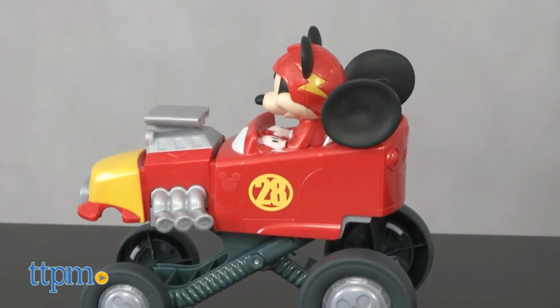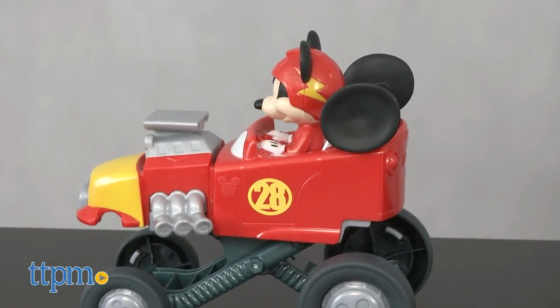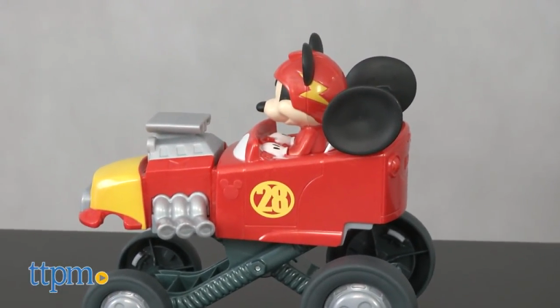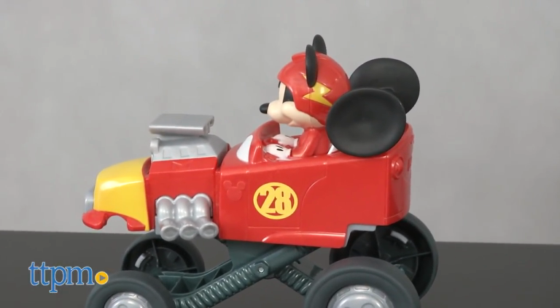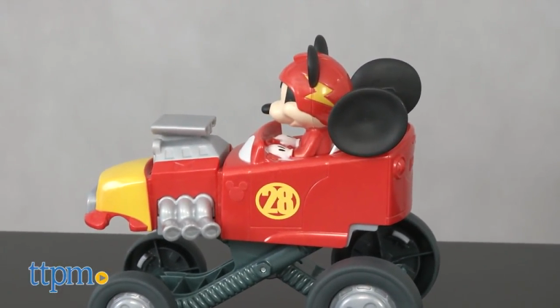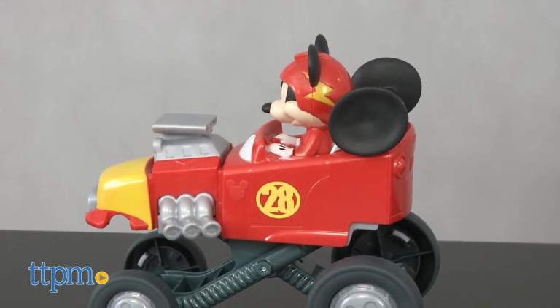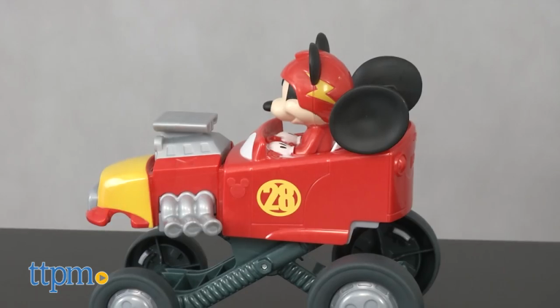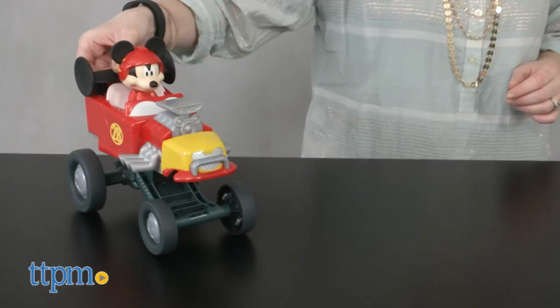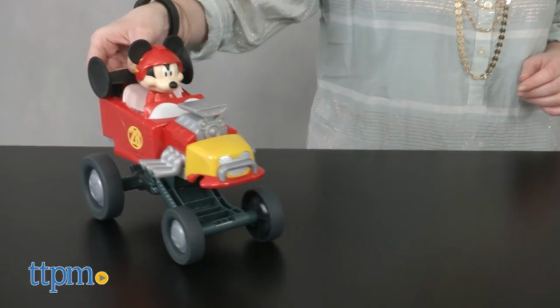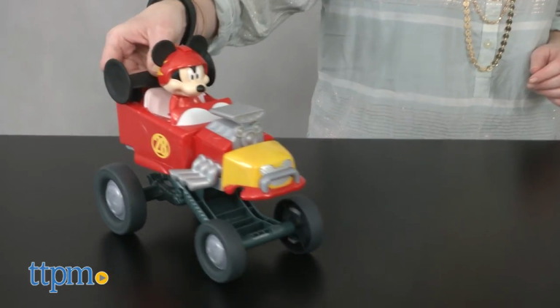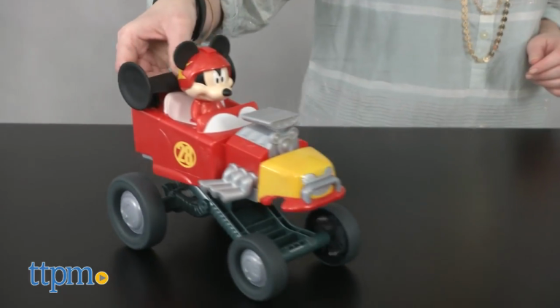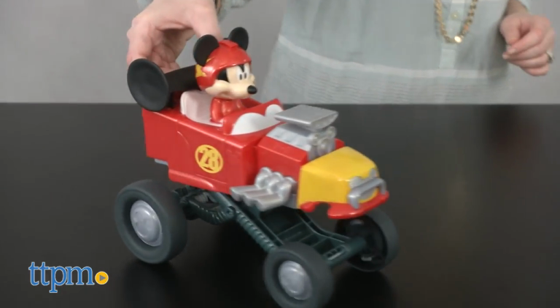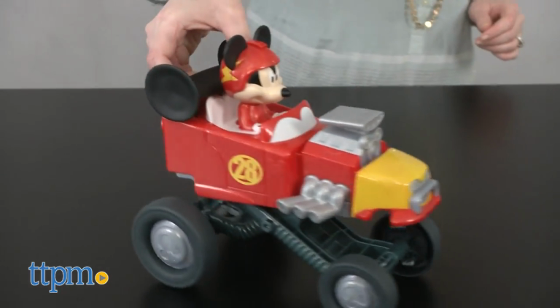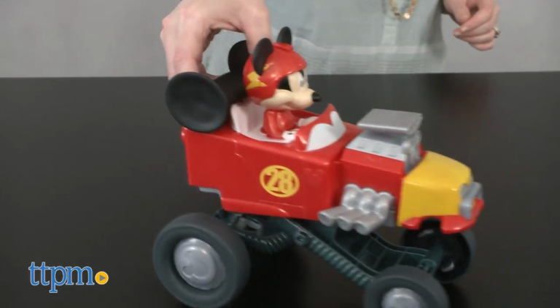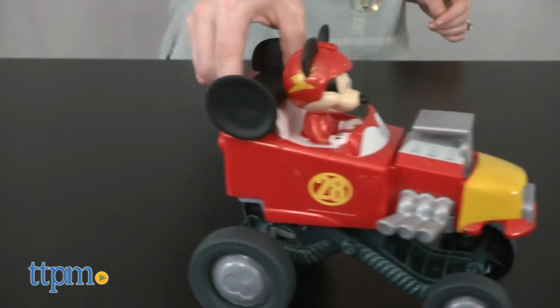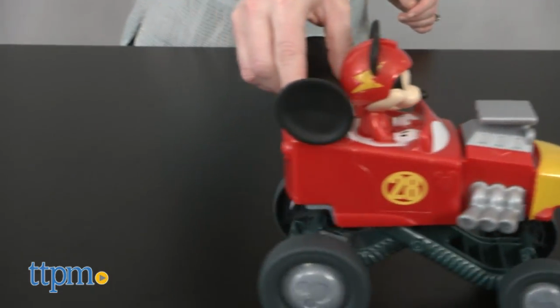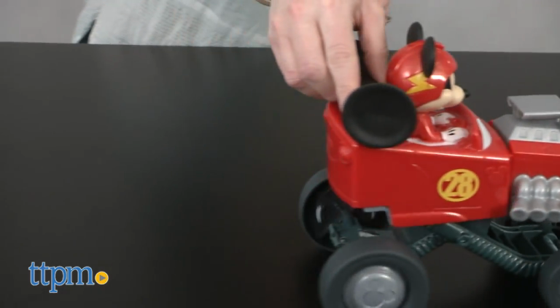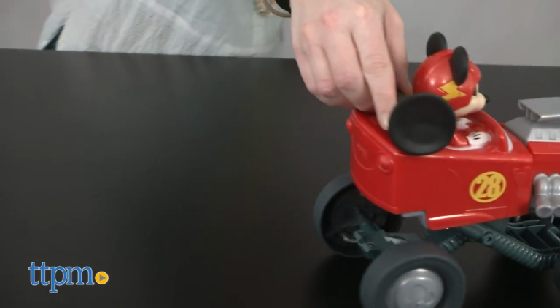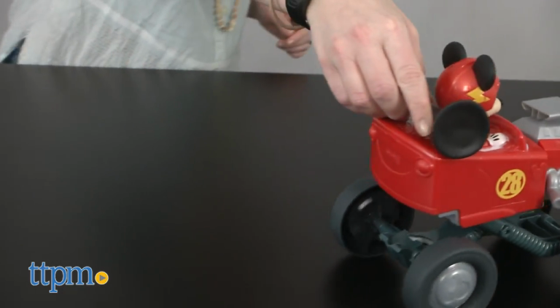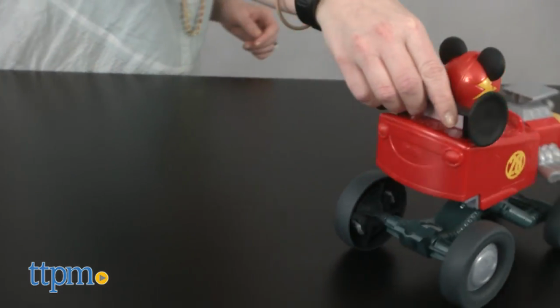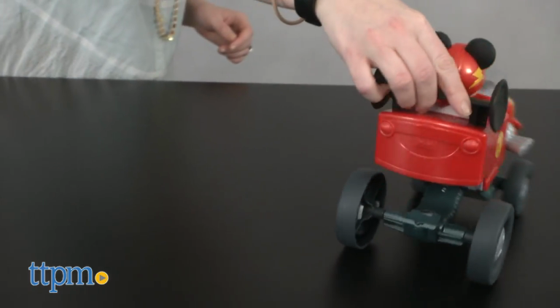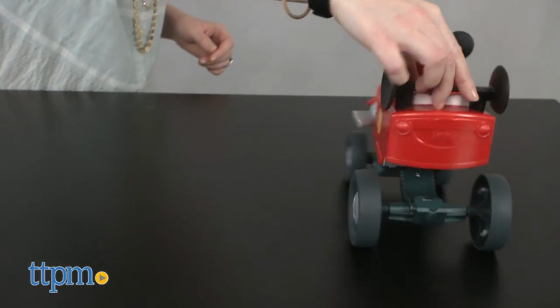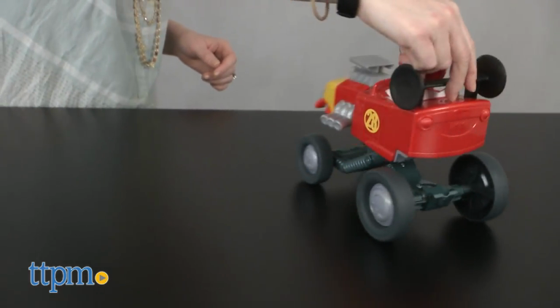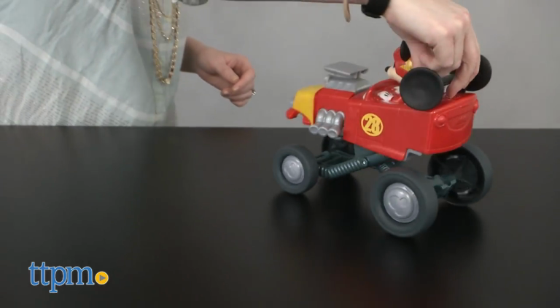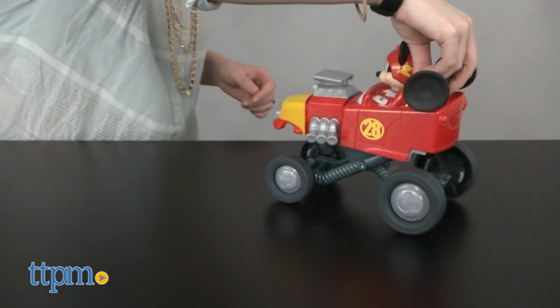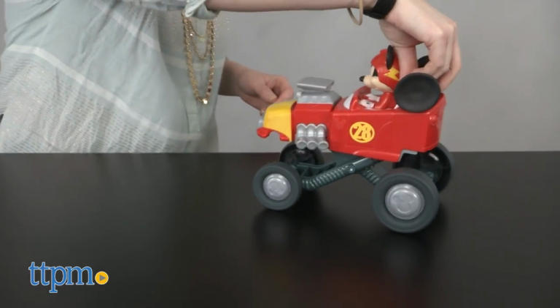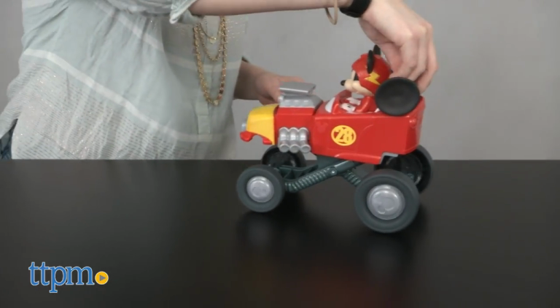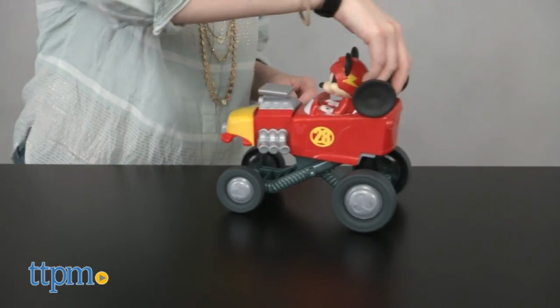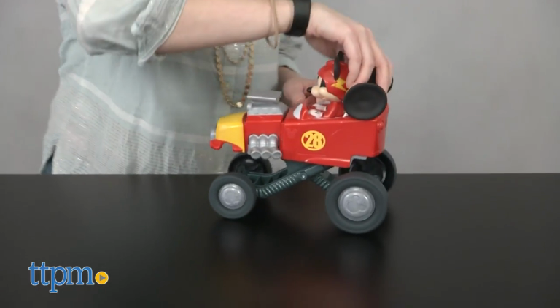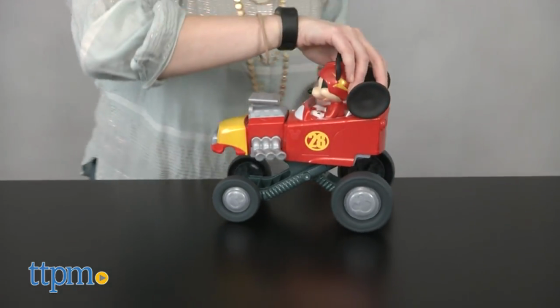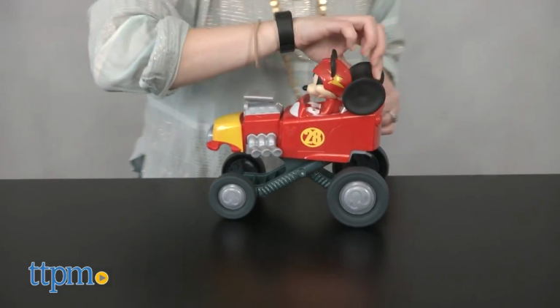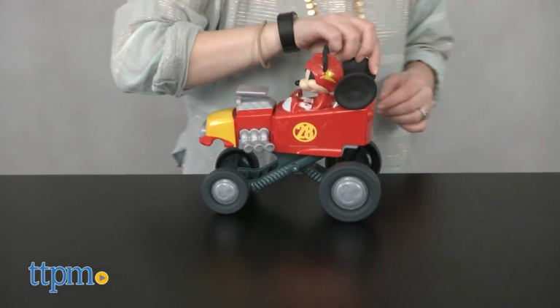The toy includes two AA batteries for the in-store TRI-ME features, so we recommend replacing them before you play for best results.